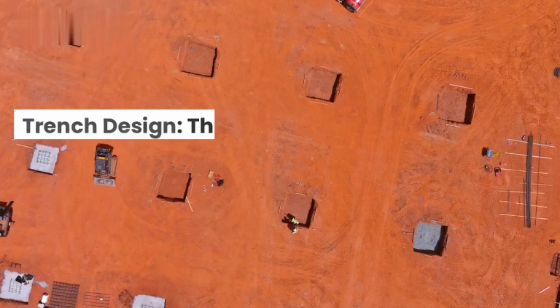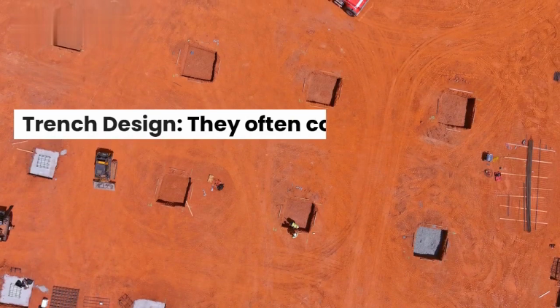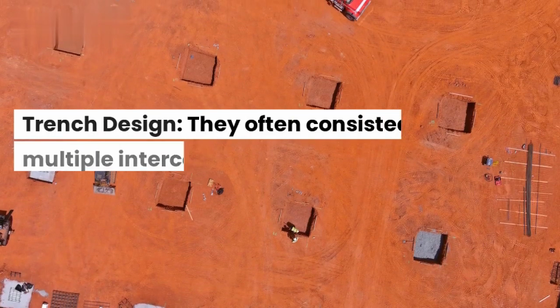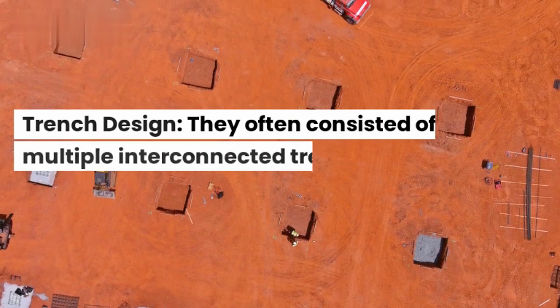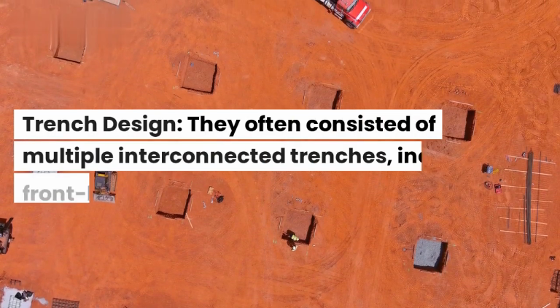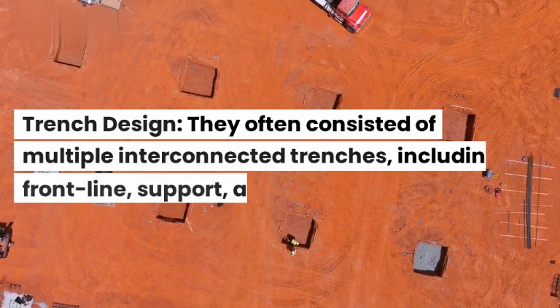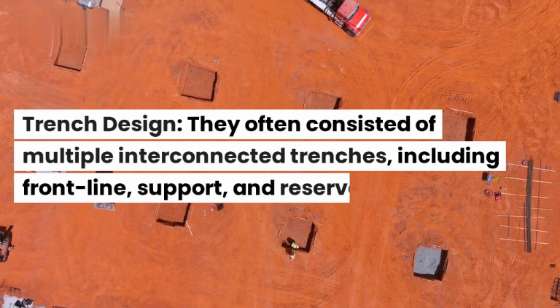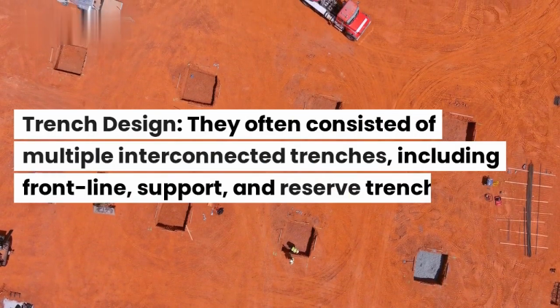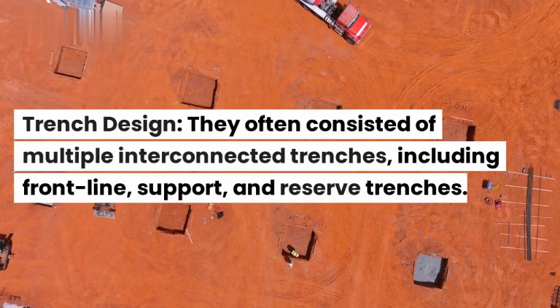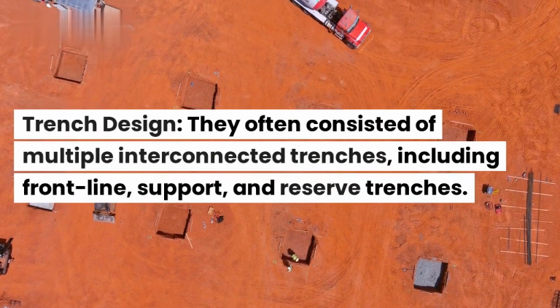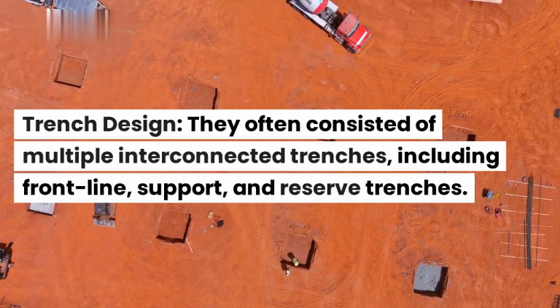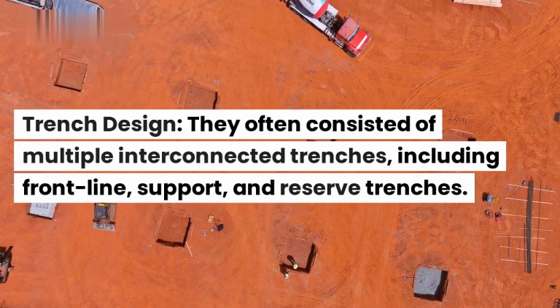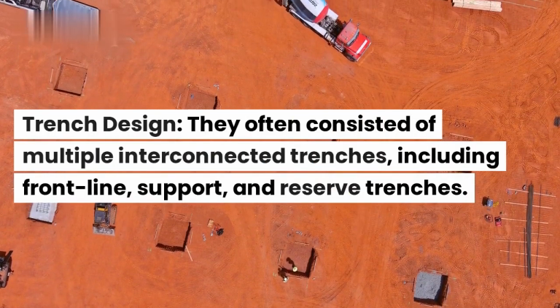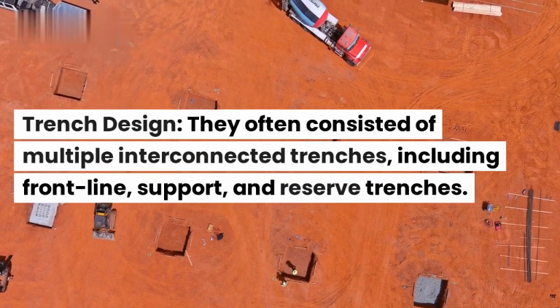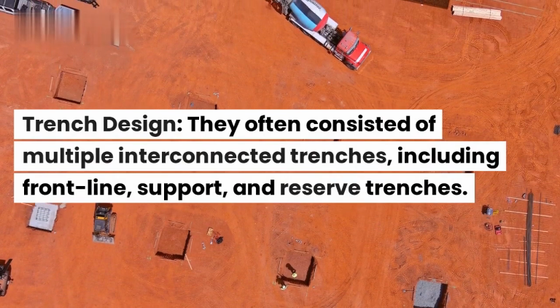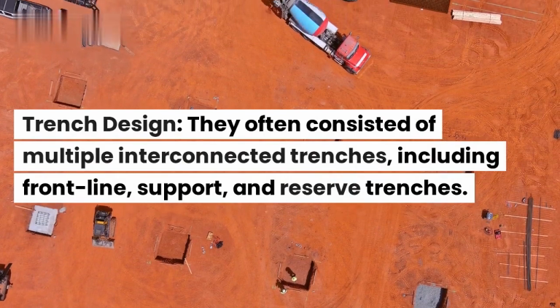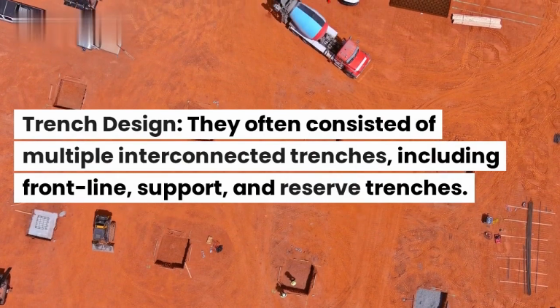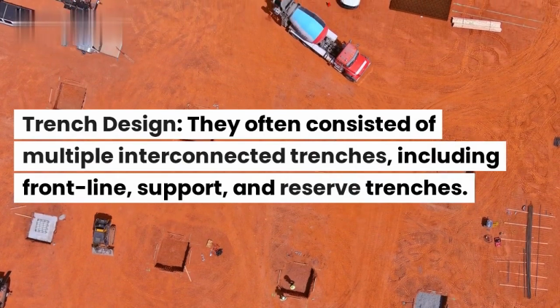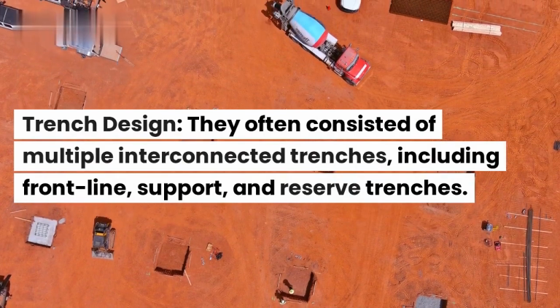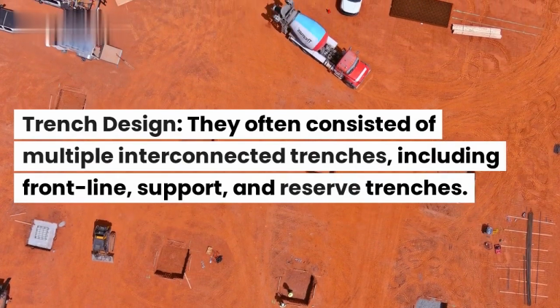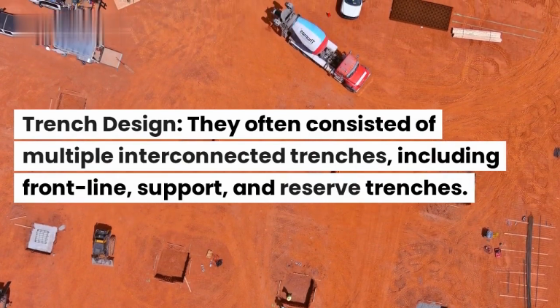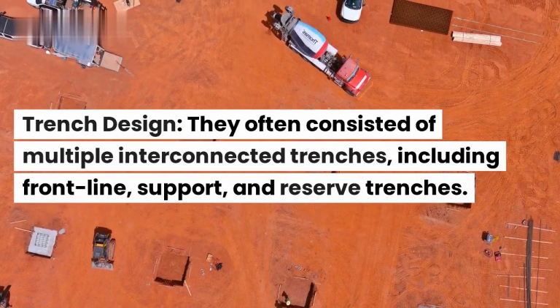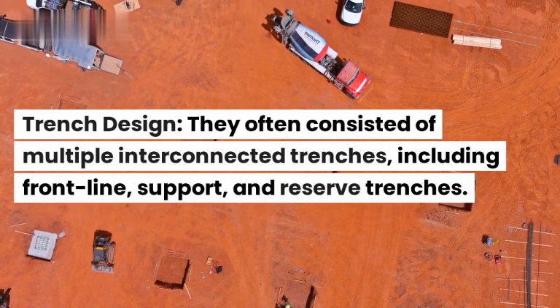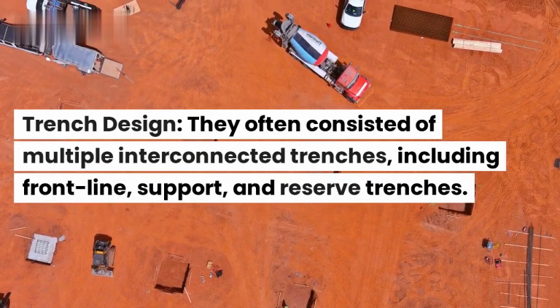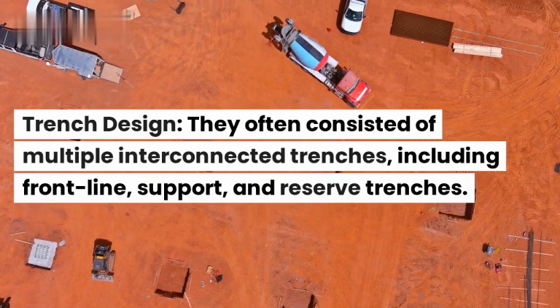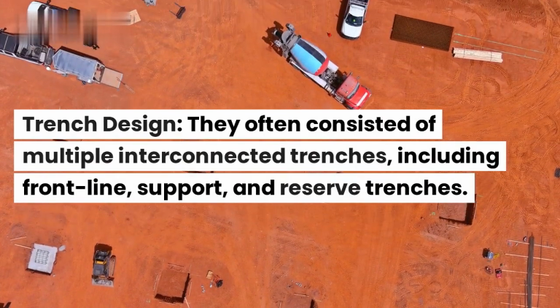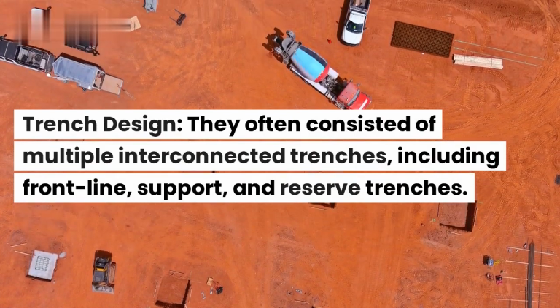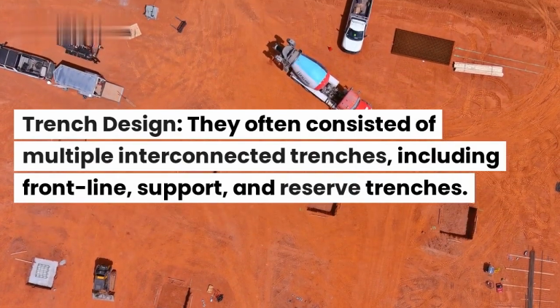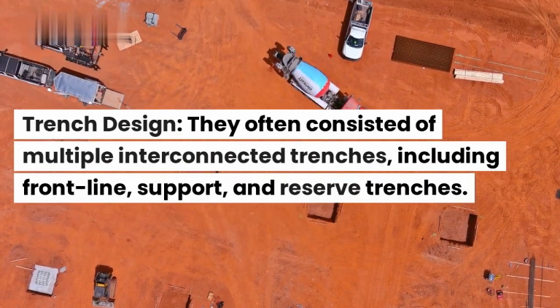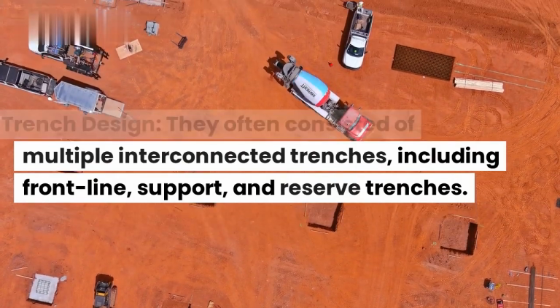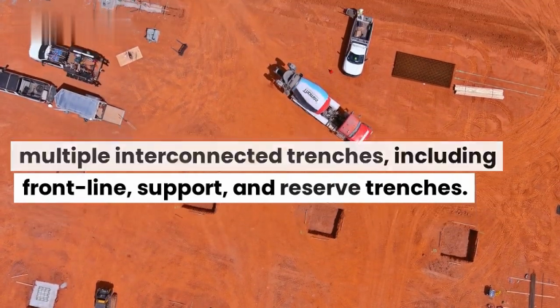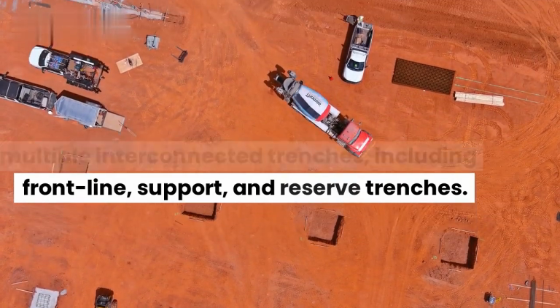Trench design. They often consisted of multiple interconnected trenches, including front line, support, and reserve trenches.